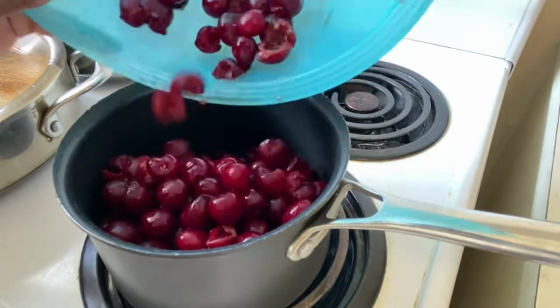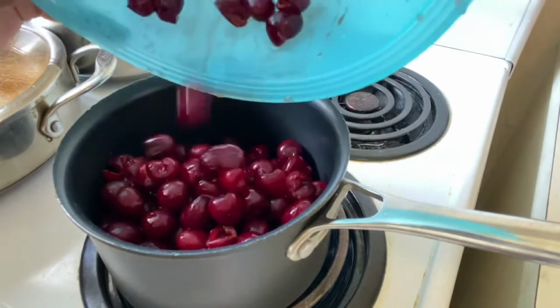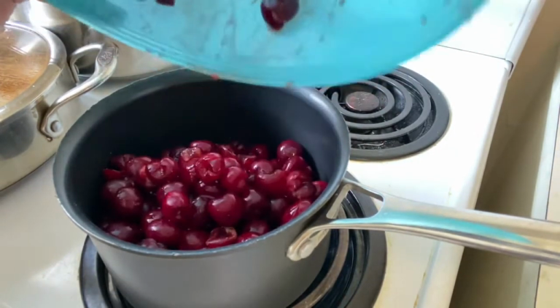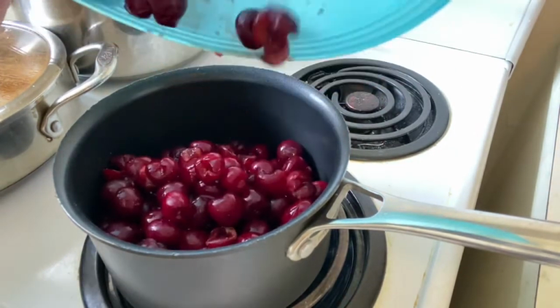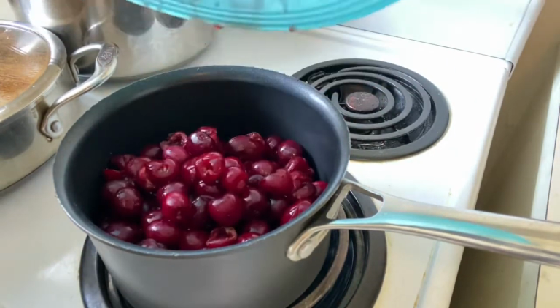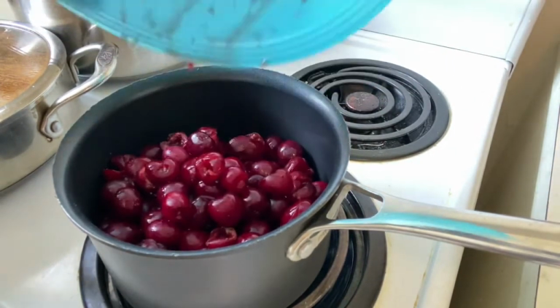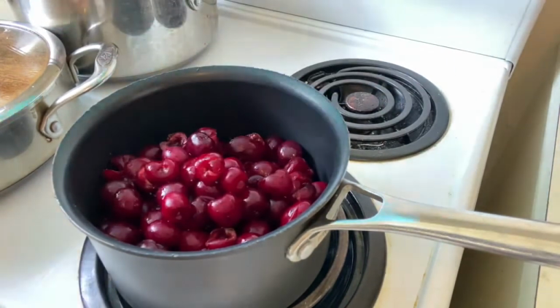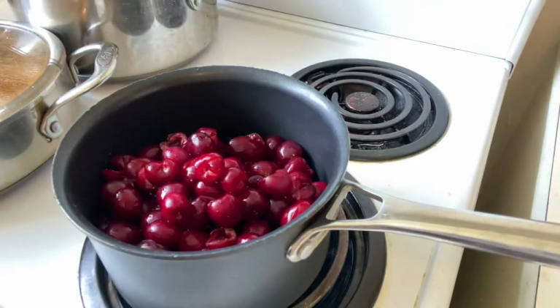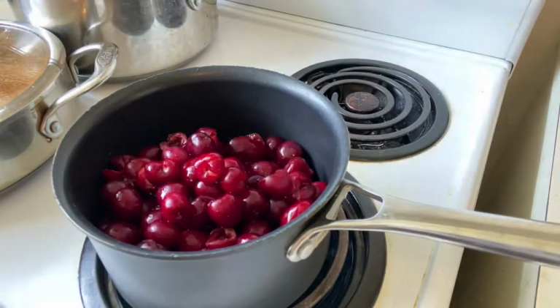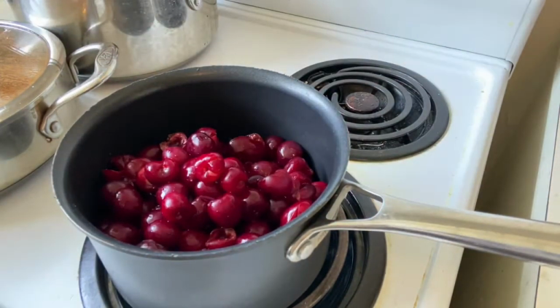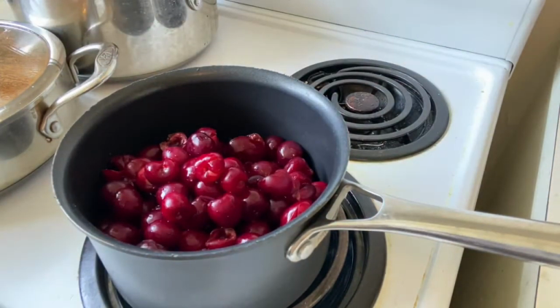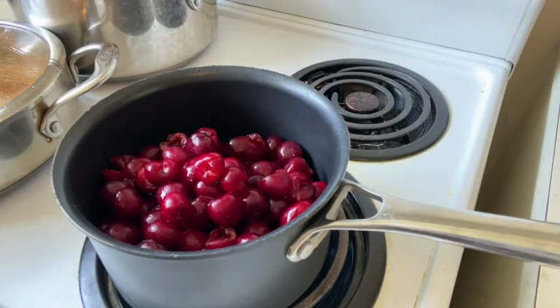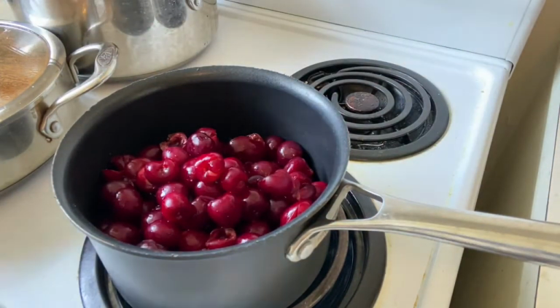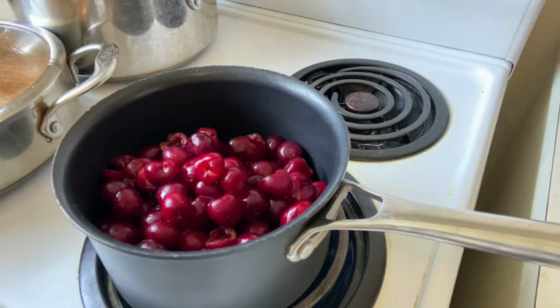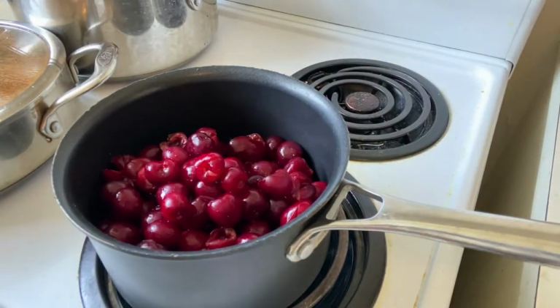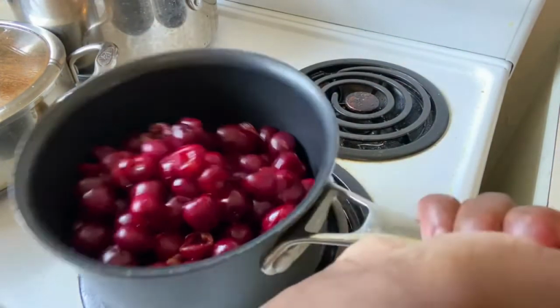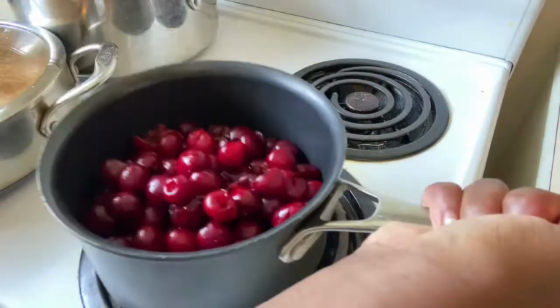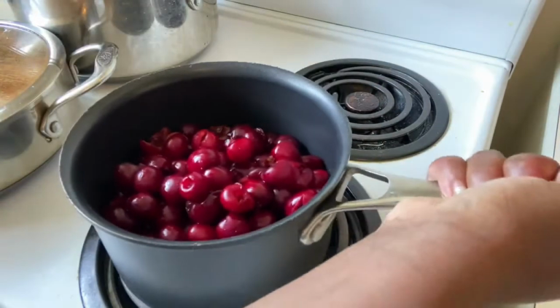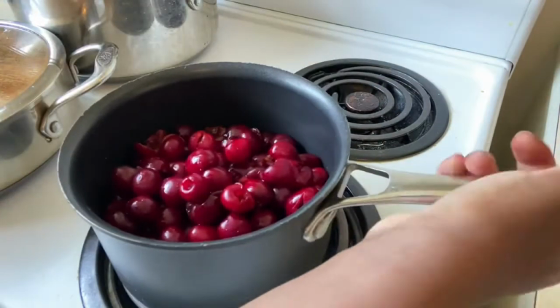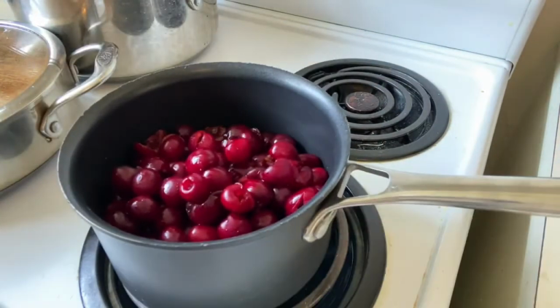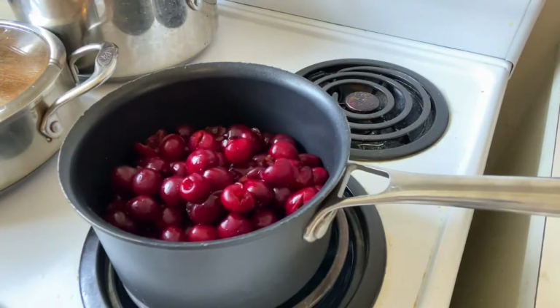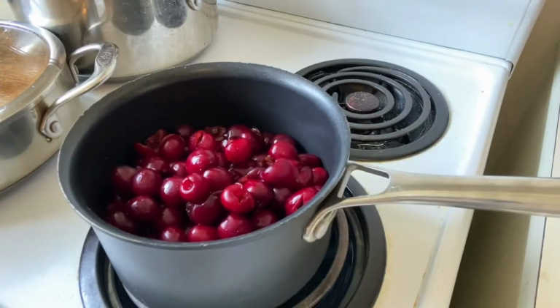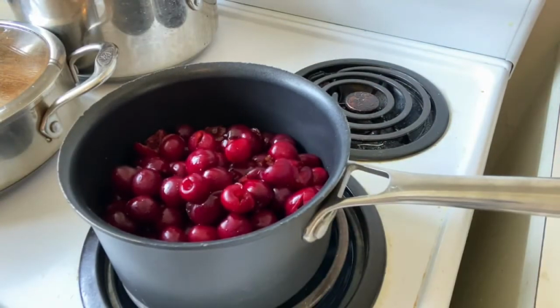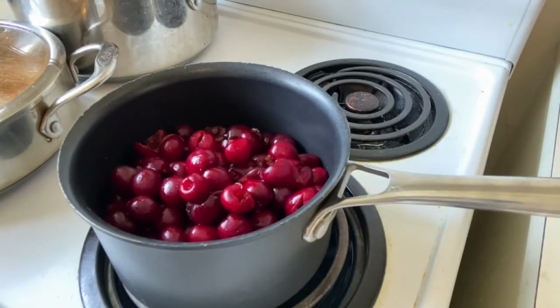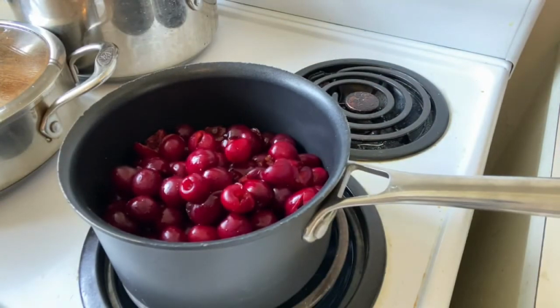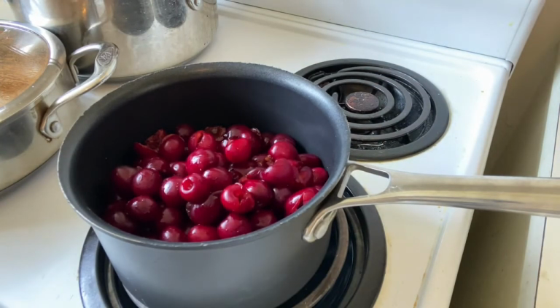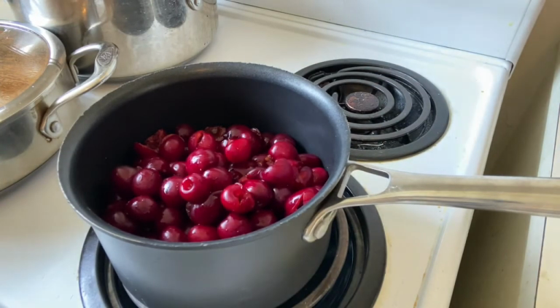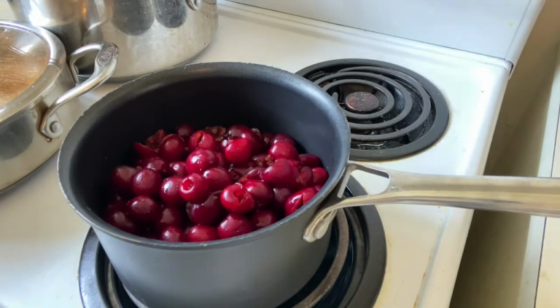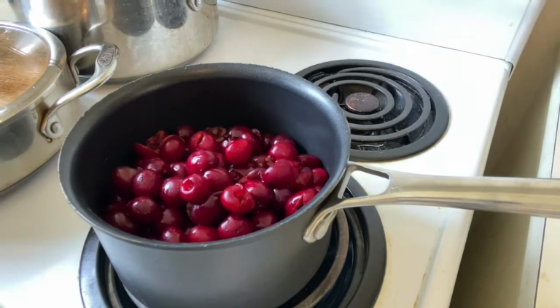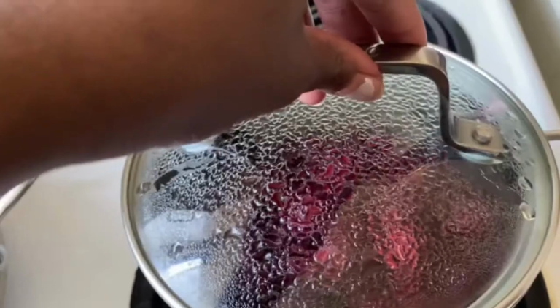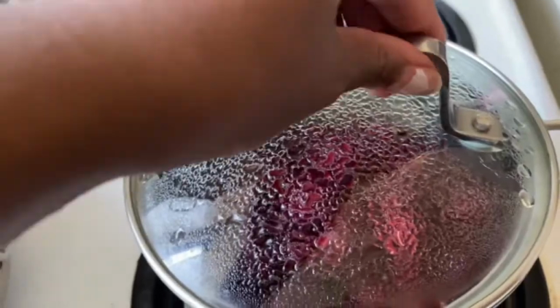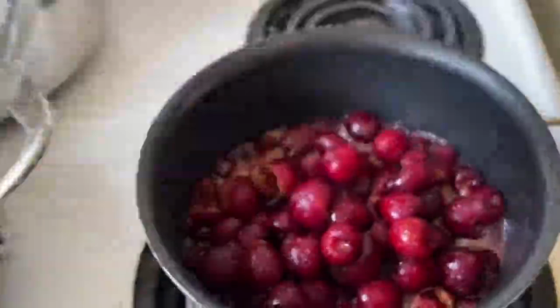Don't worry if you don't get all the pits out of the cherries — we're going to go ahead and blend it anyway.